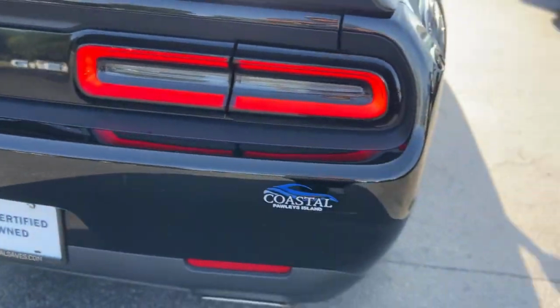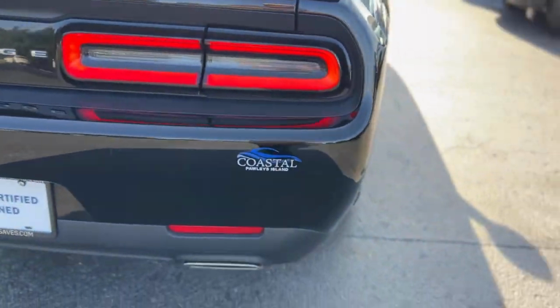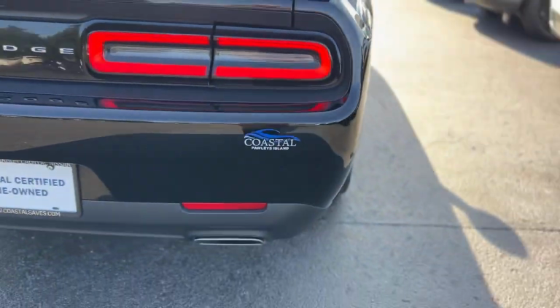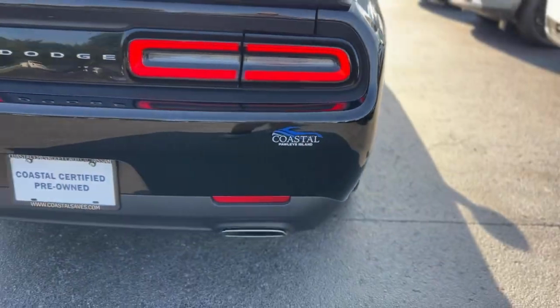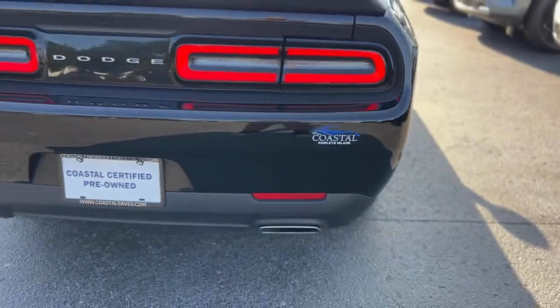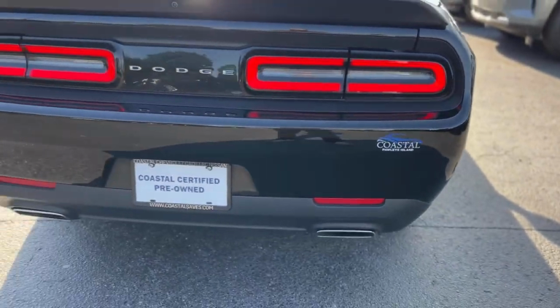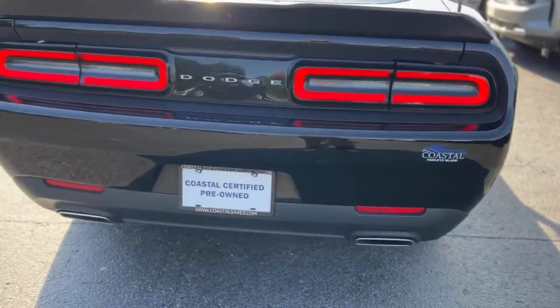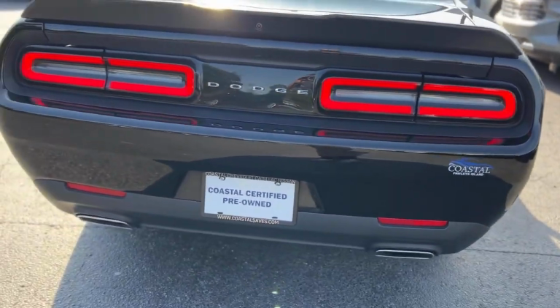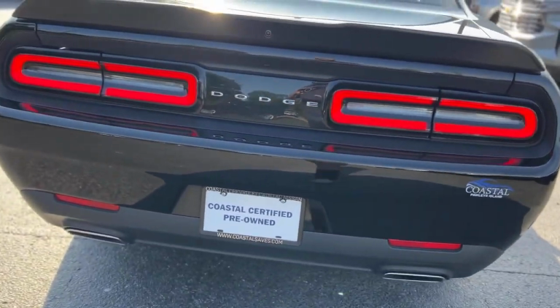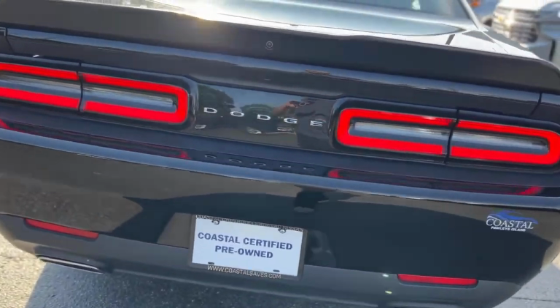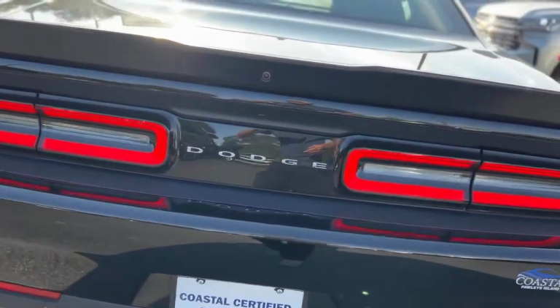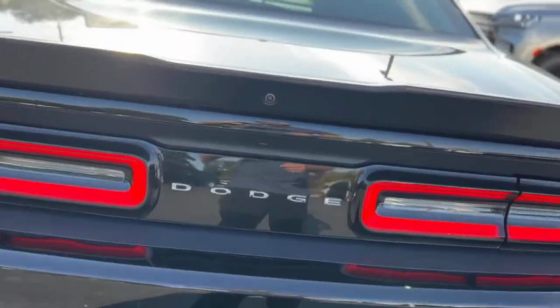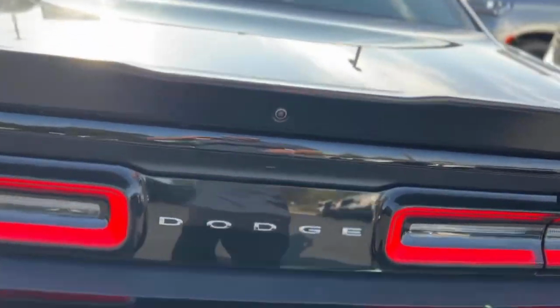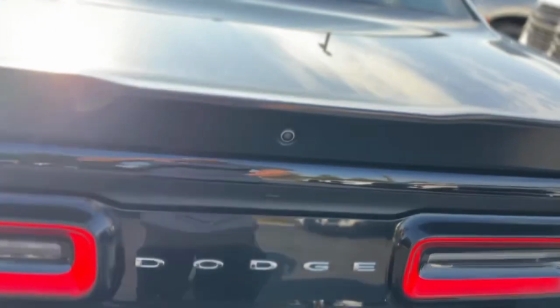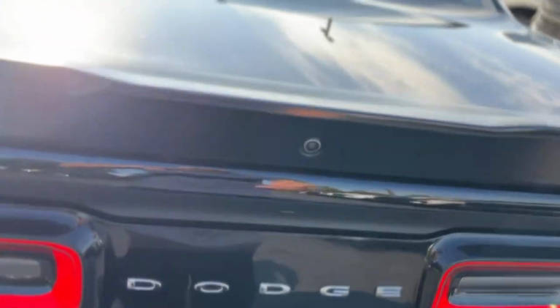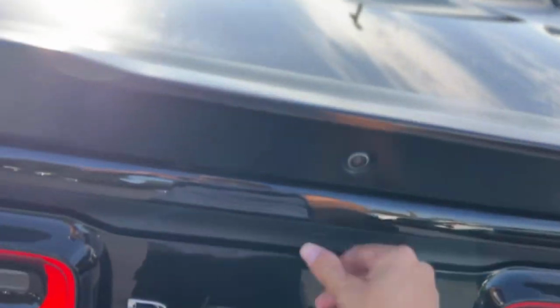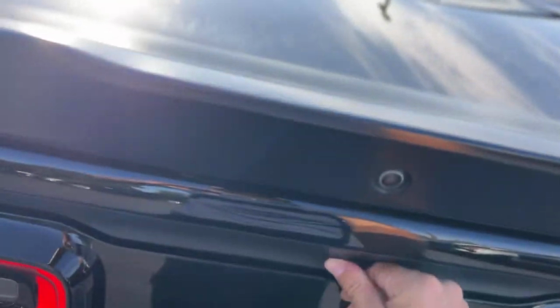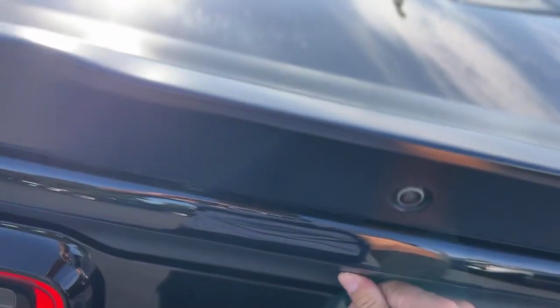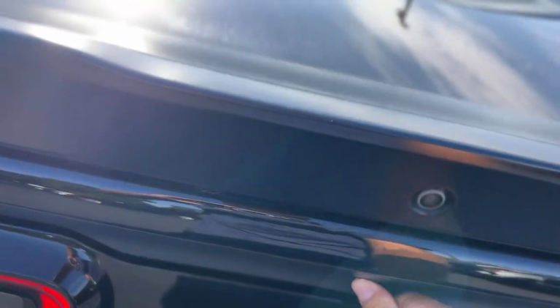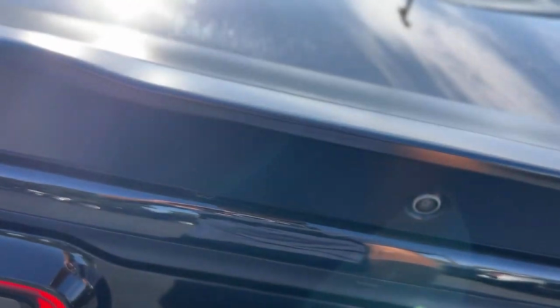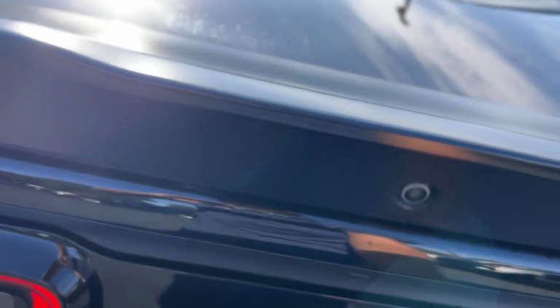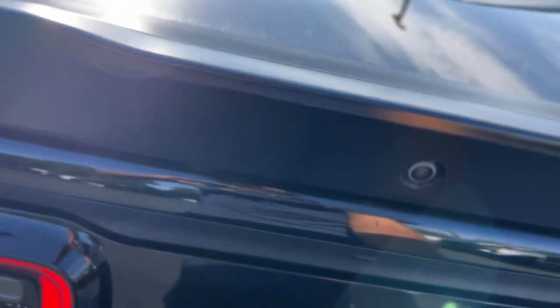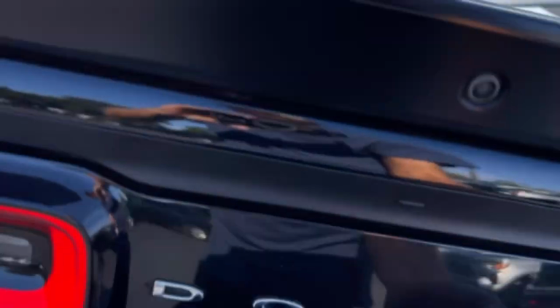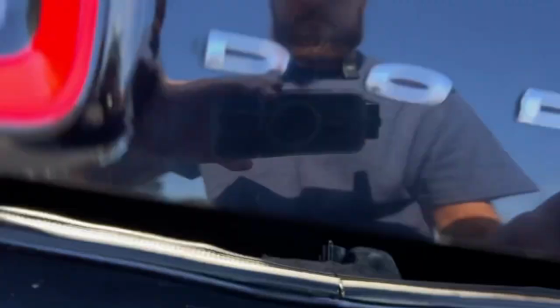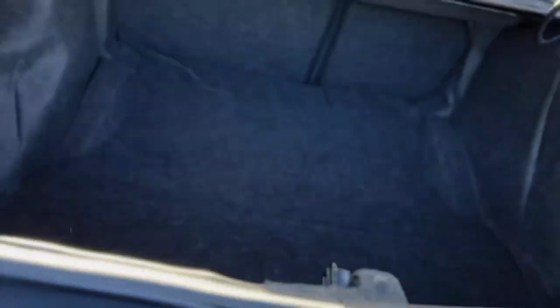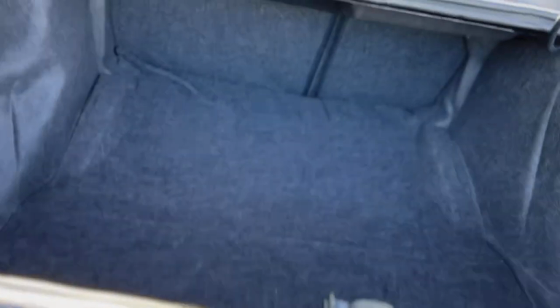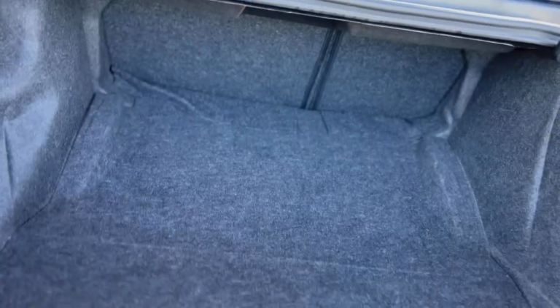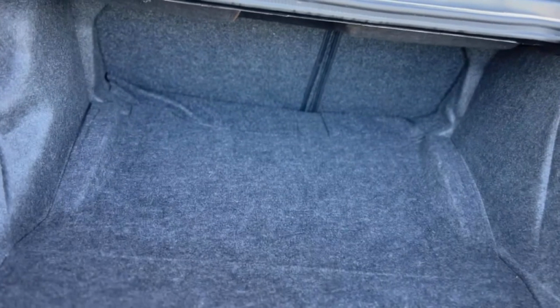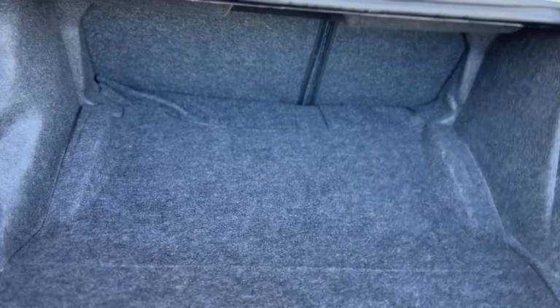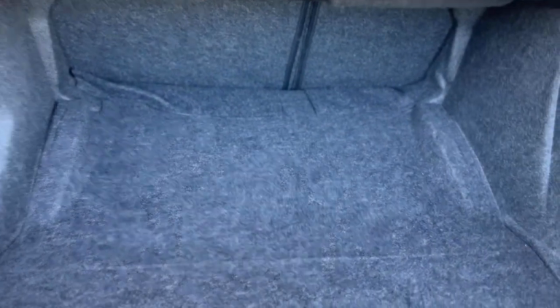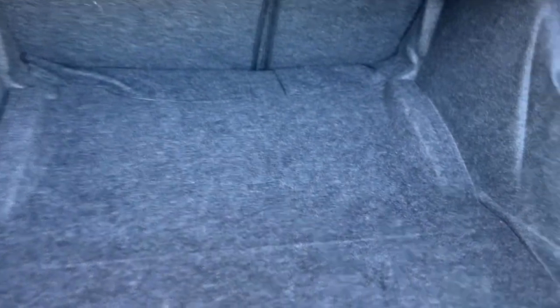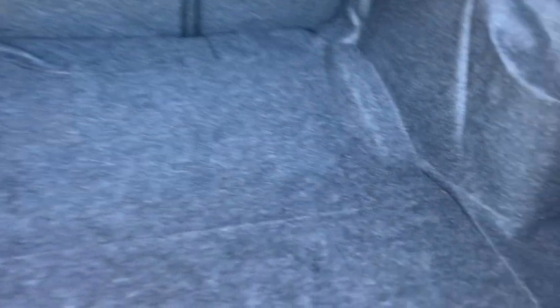Around back you got dual exhaust, rear spoiler. And here's a look at your trunk.